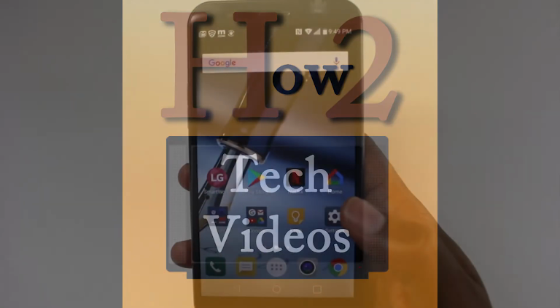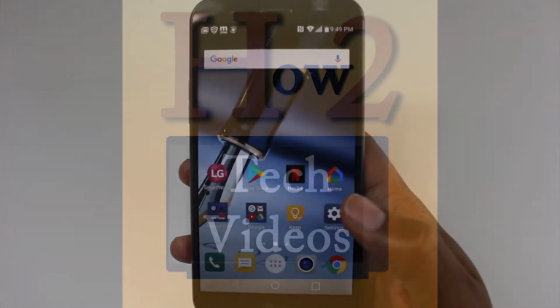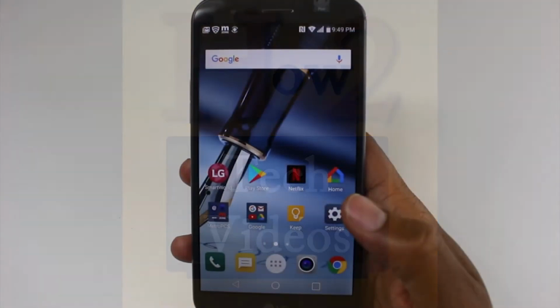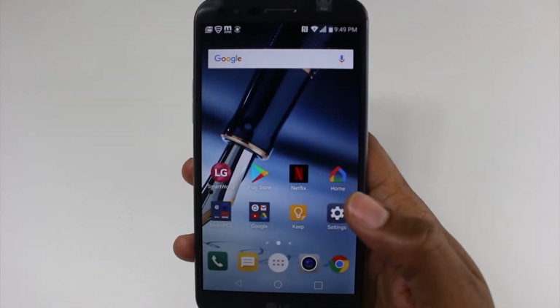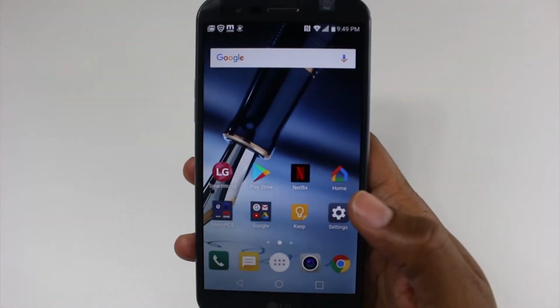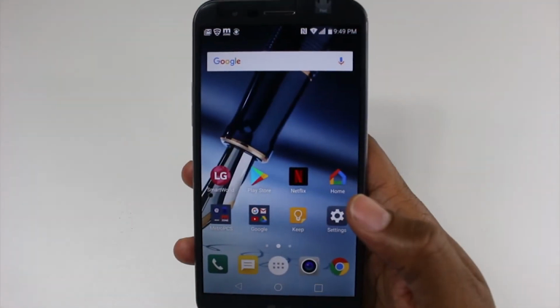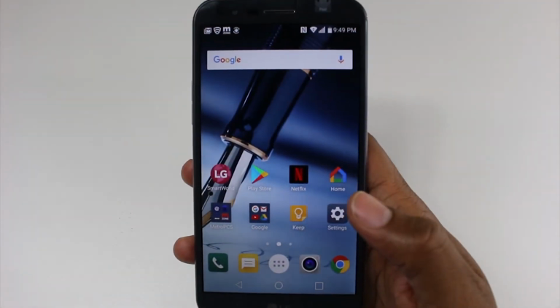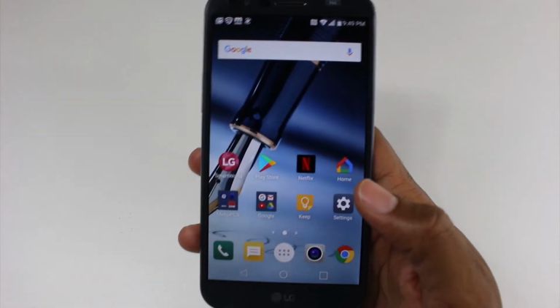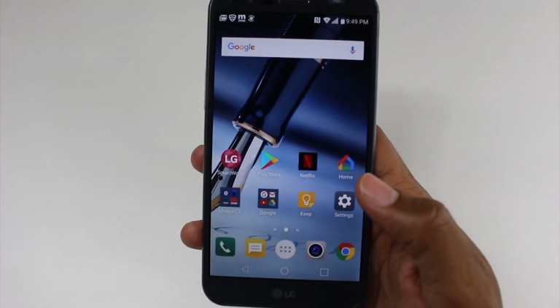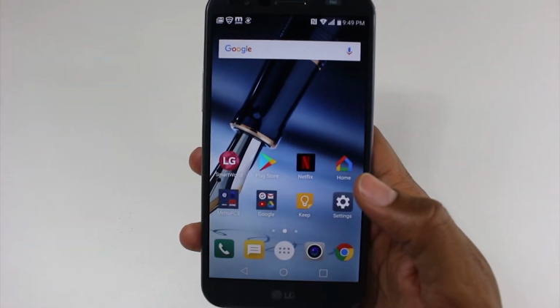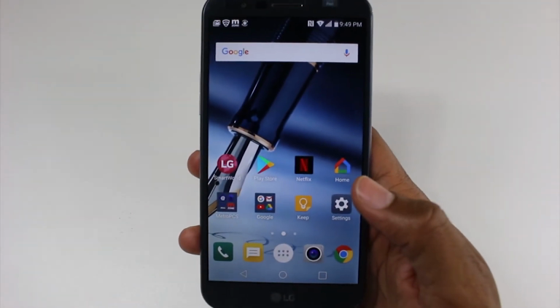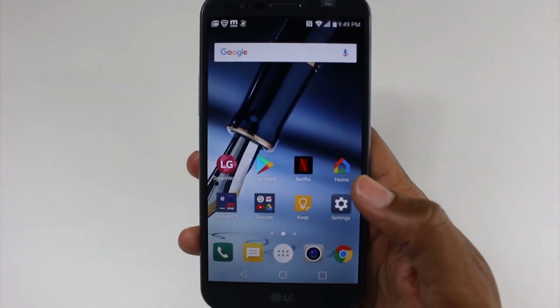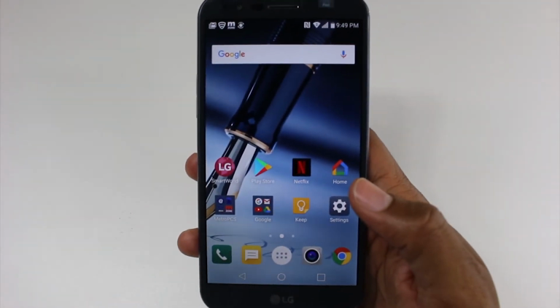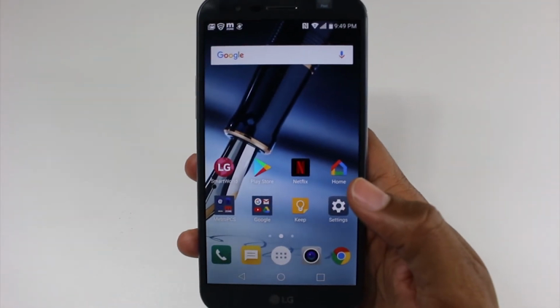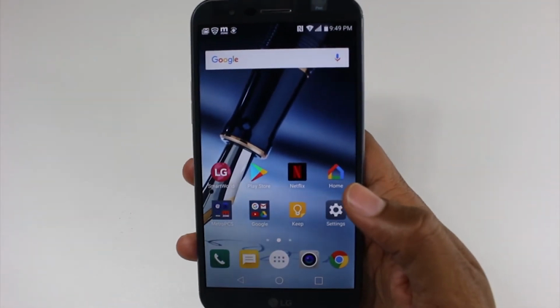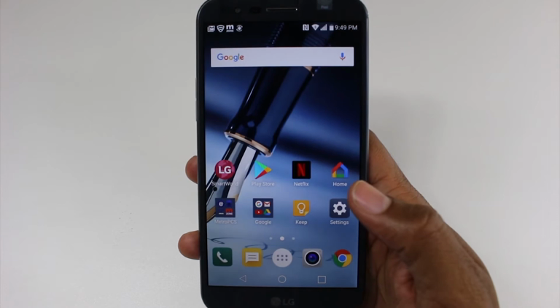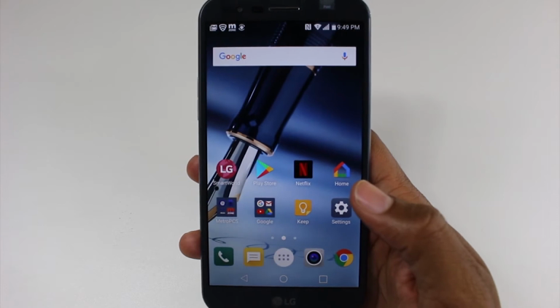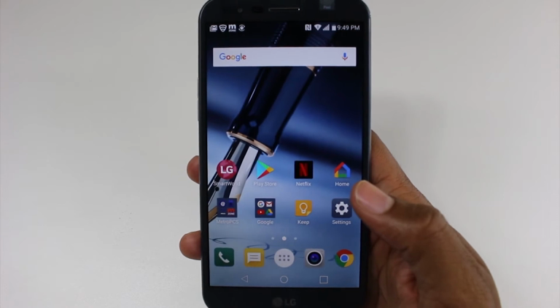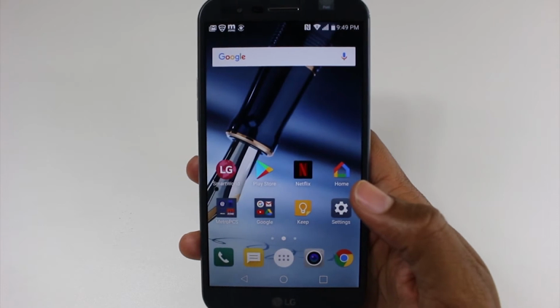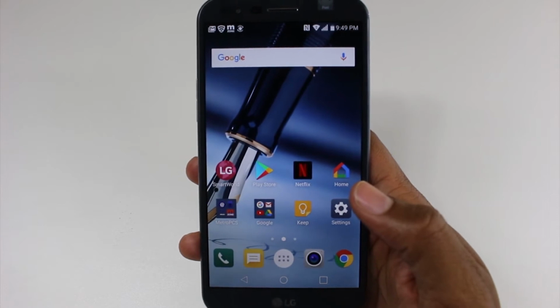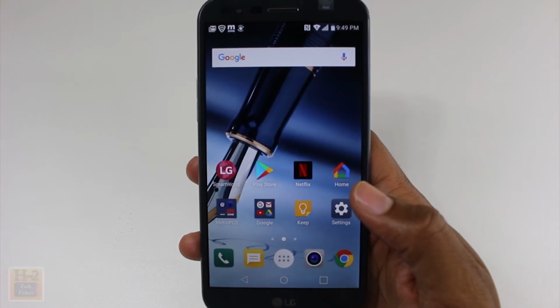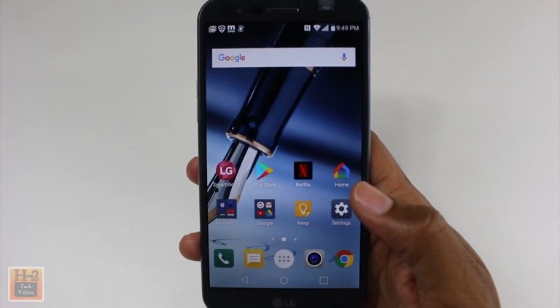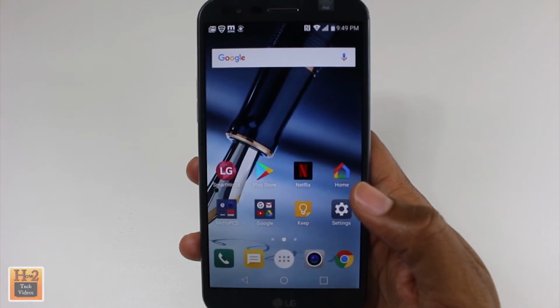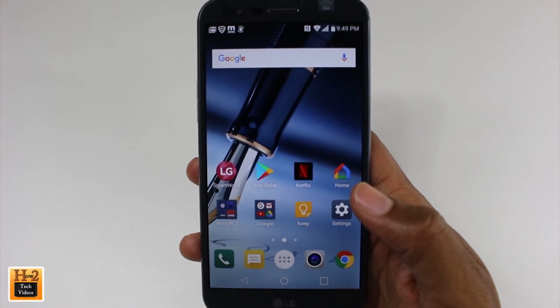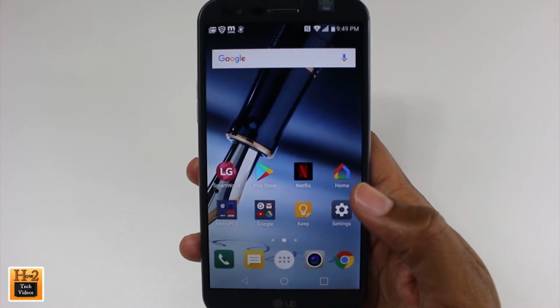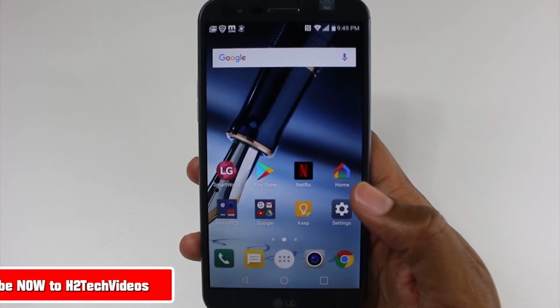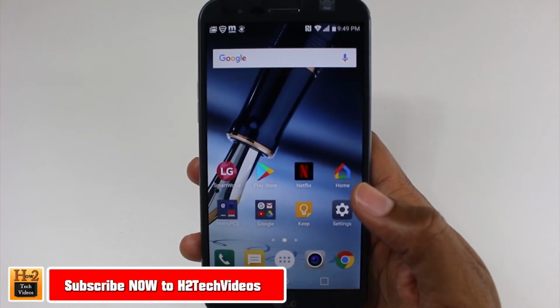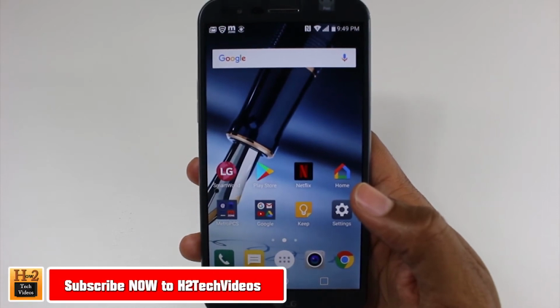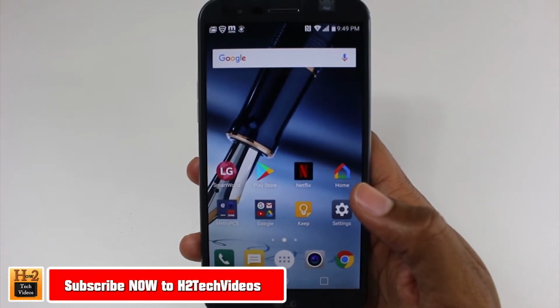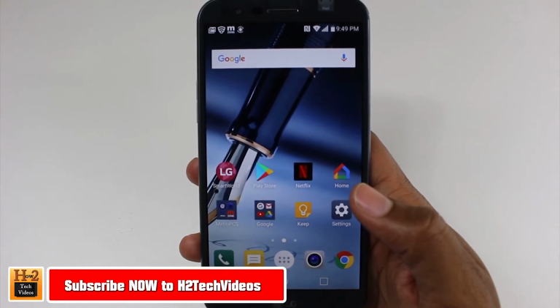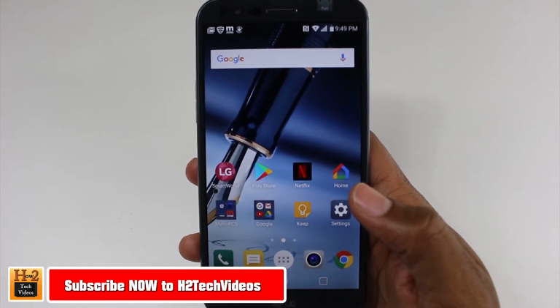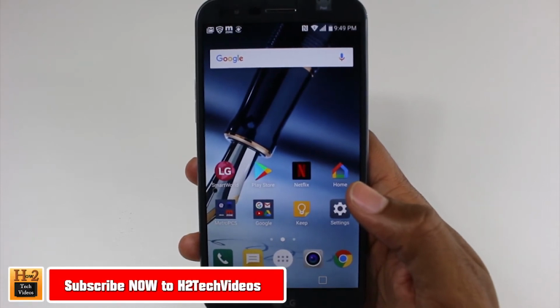Hey guys, Wayne here from HG Tech Videos. Today I want to show you how to reset your LG Stylo 3 Plus back to factory settings.